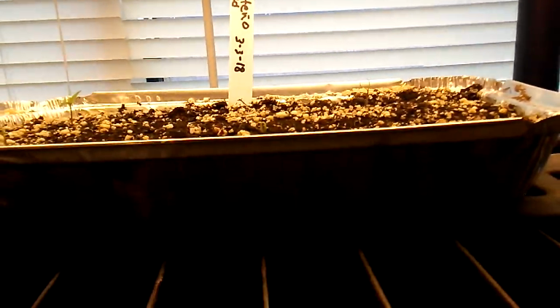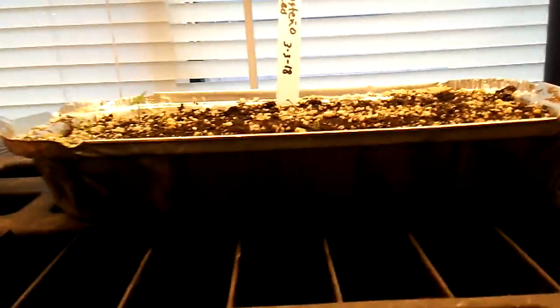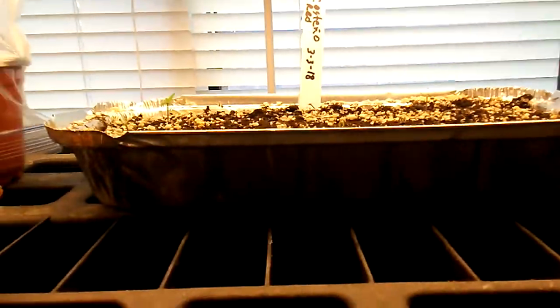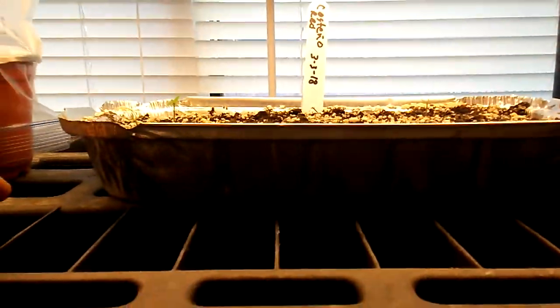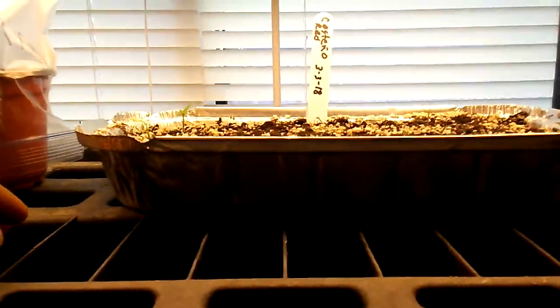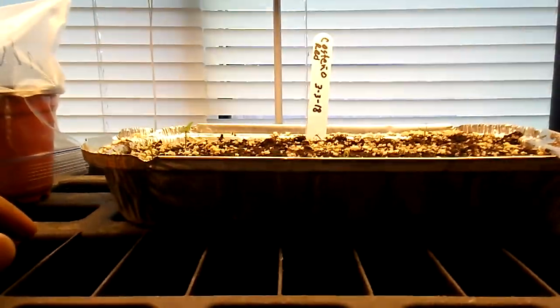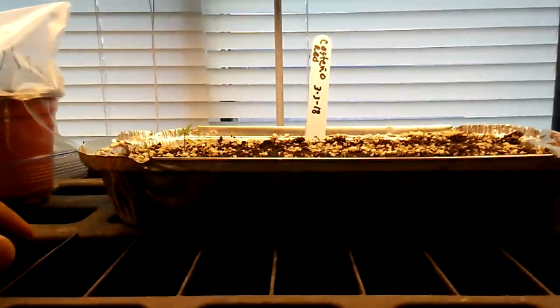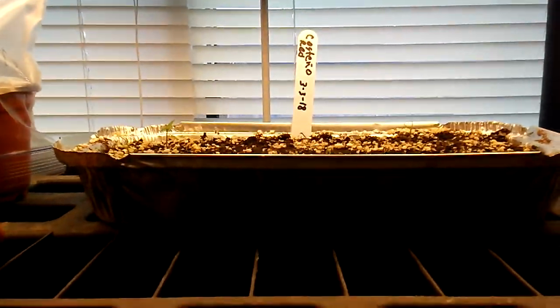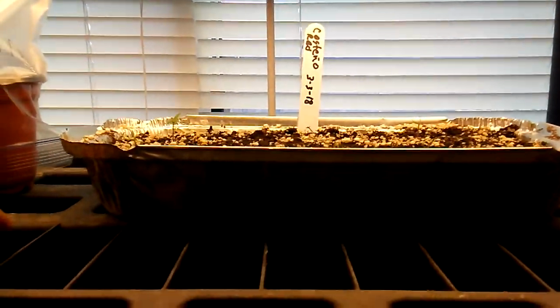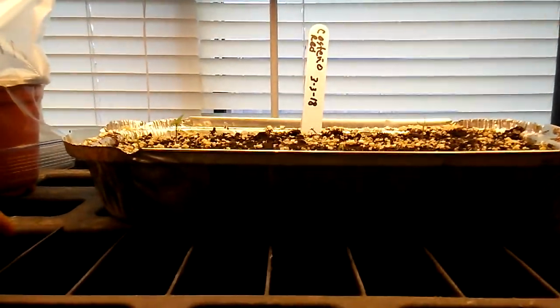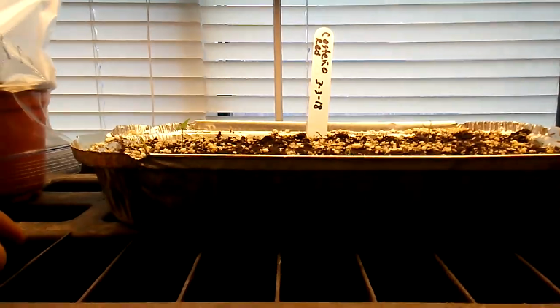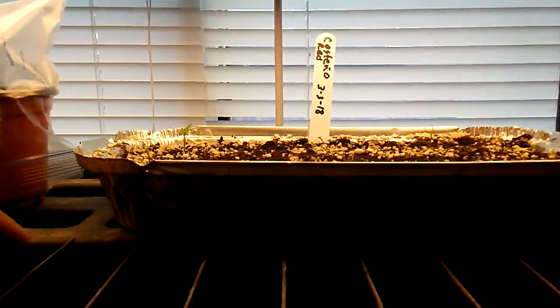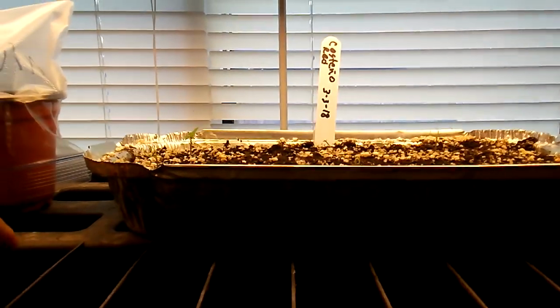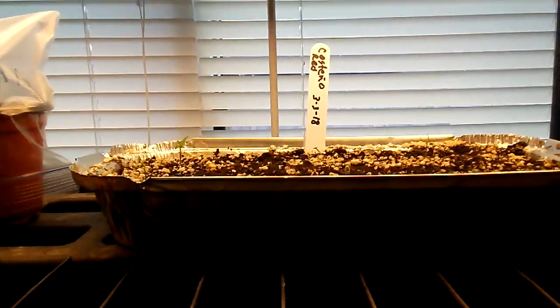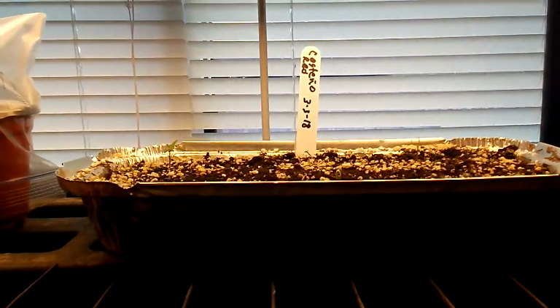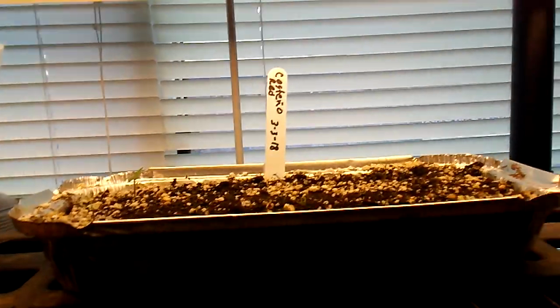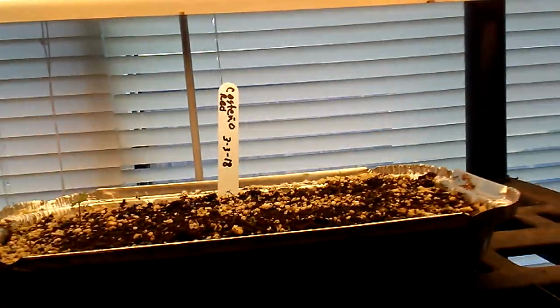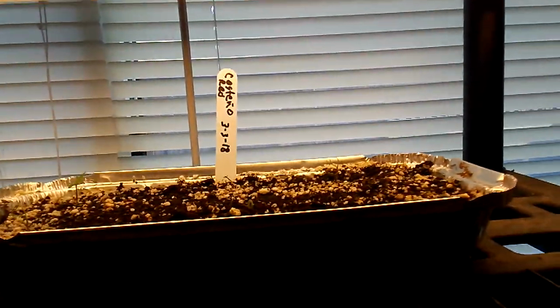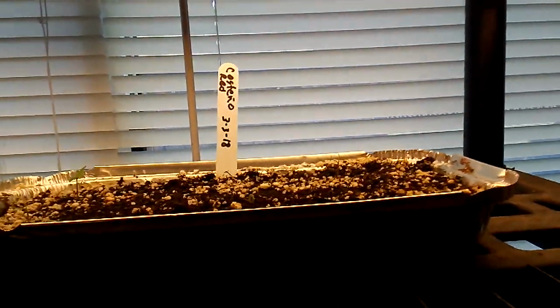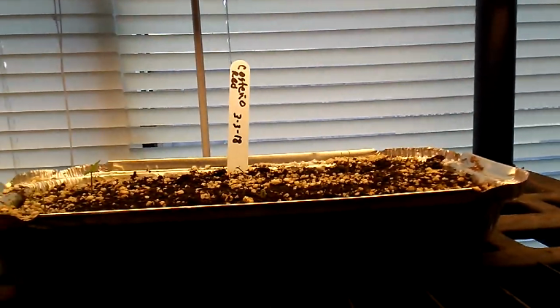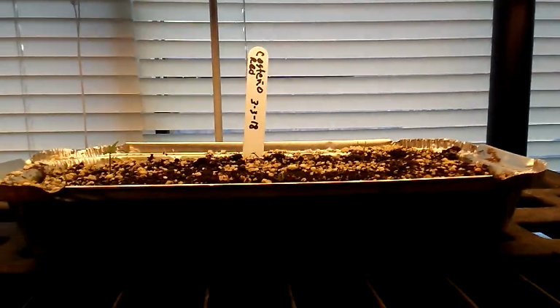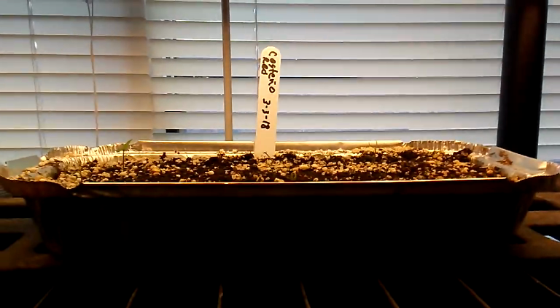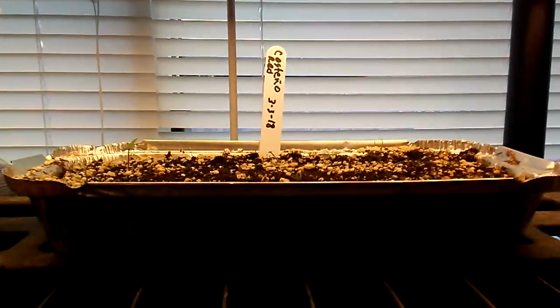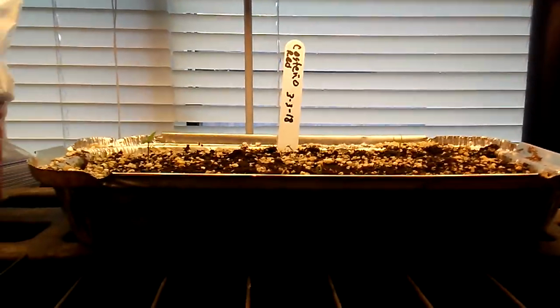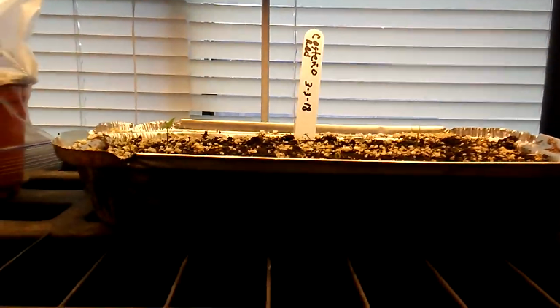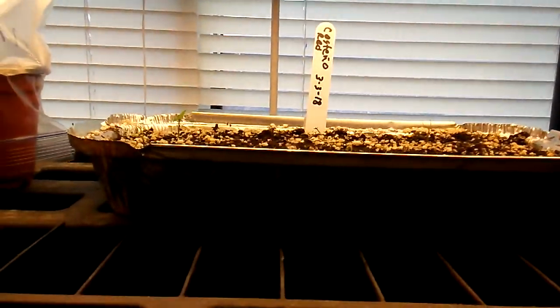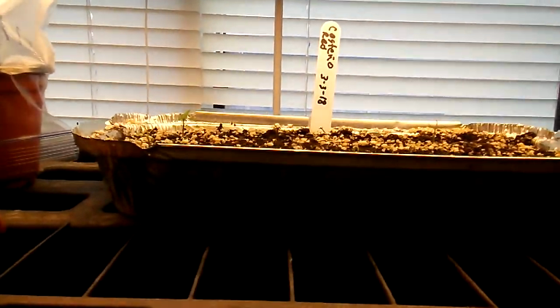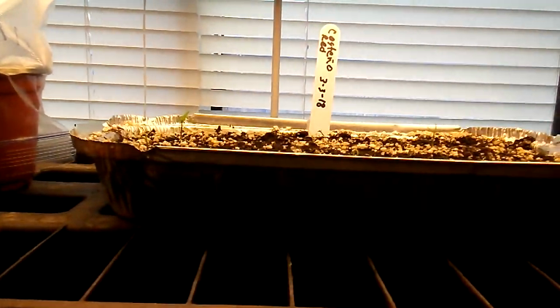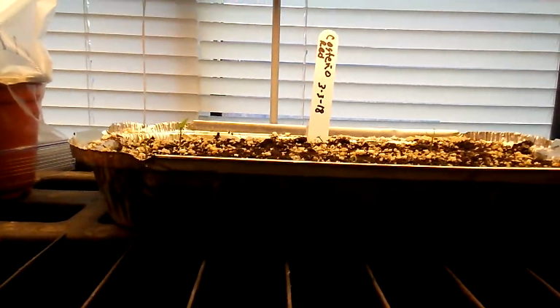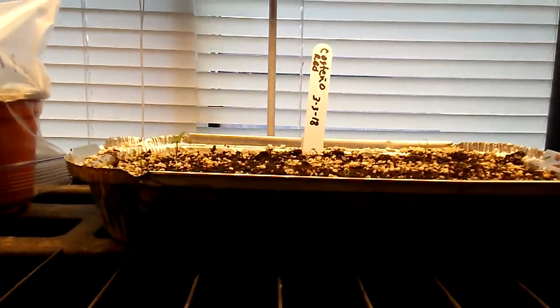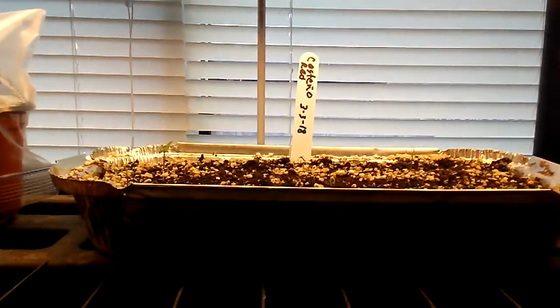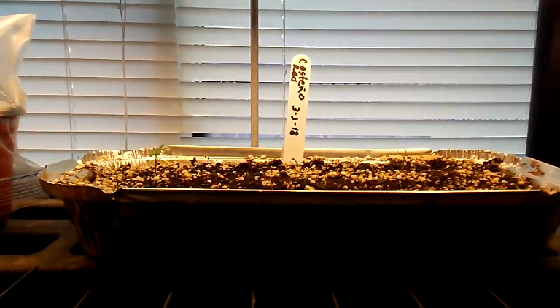Once they get their first true set of leaves, I move them out to the greenhouse. And that's how we do it.